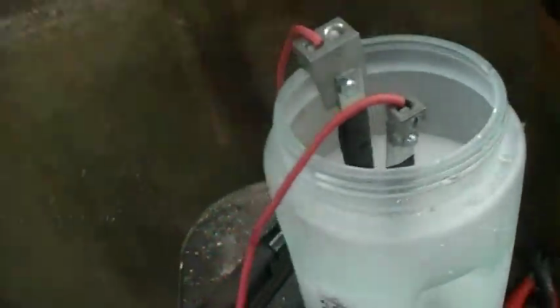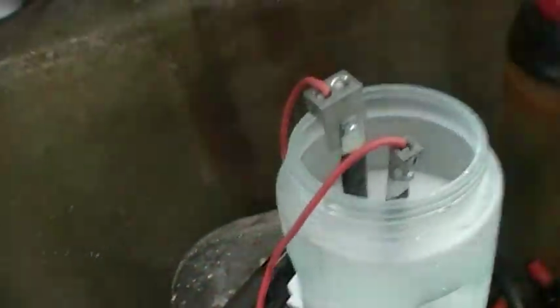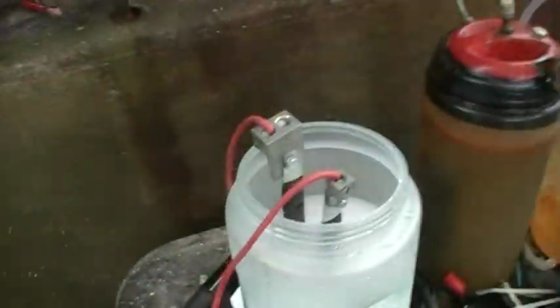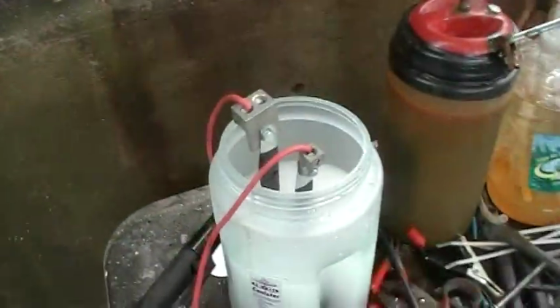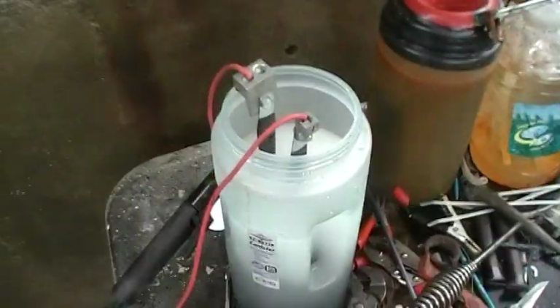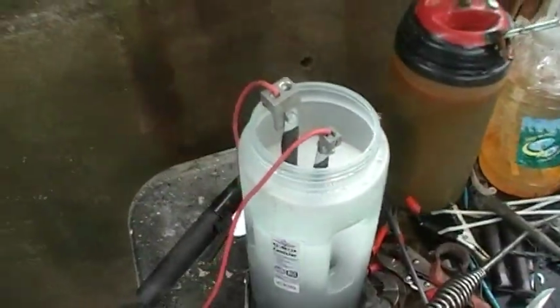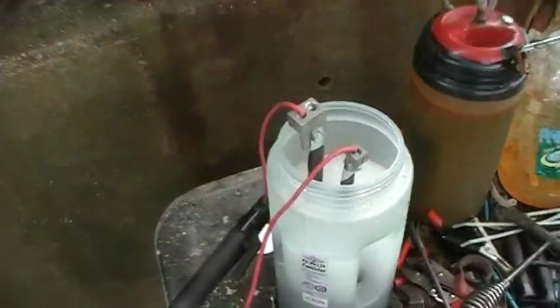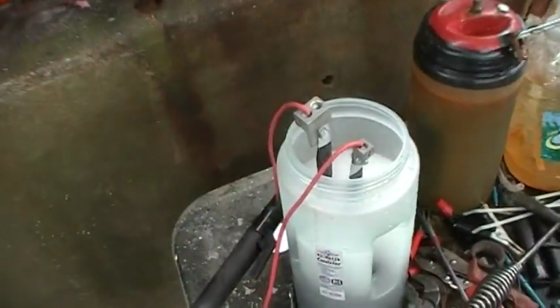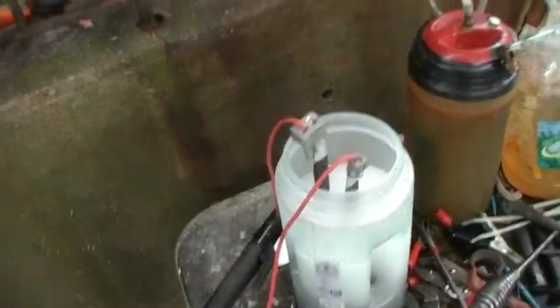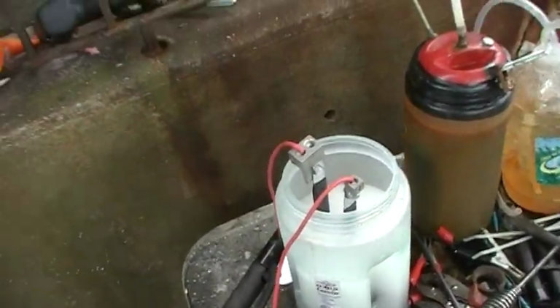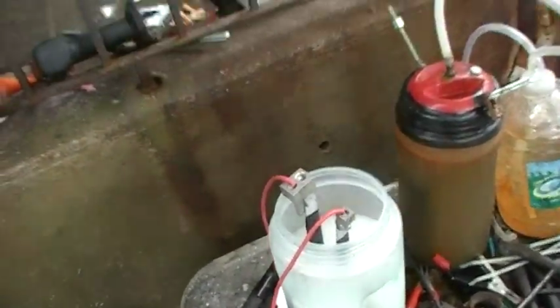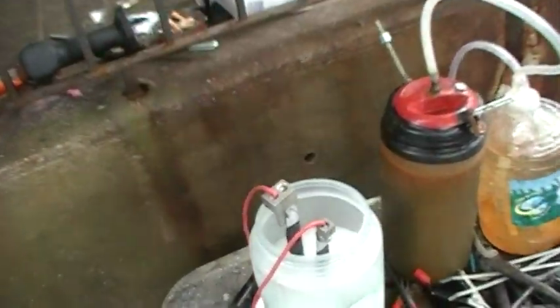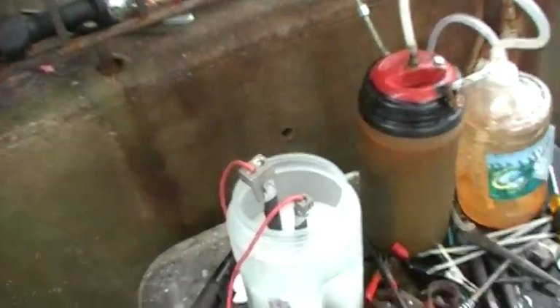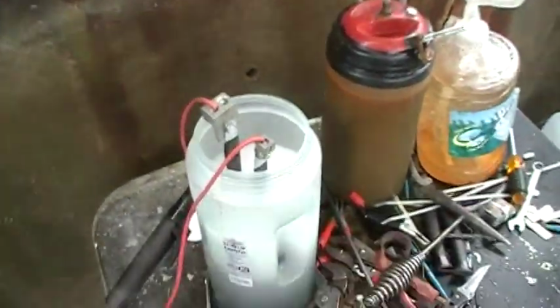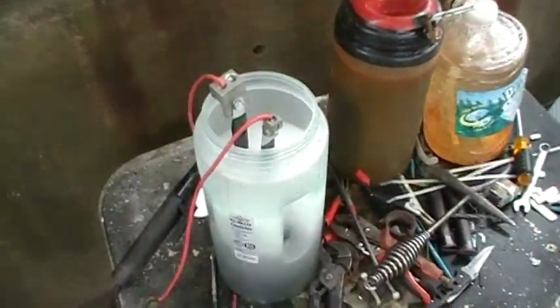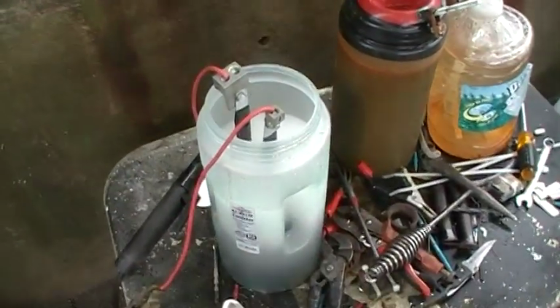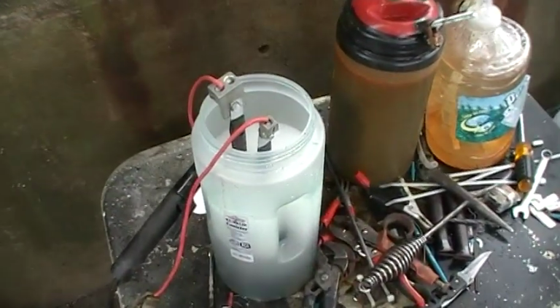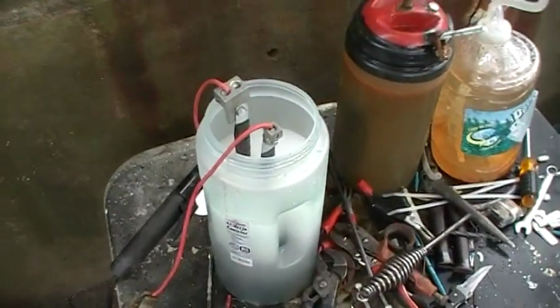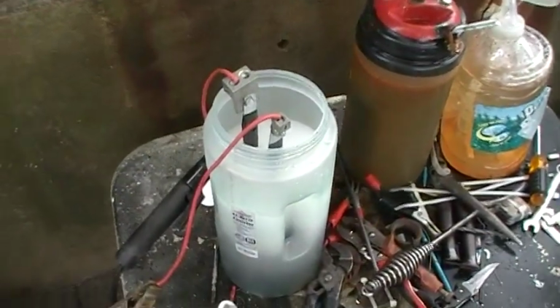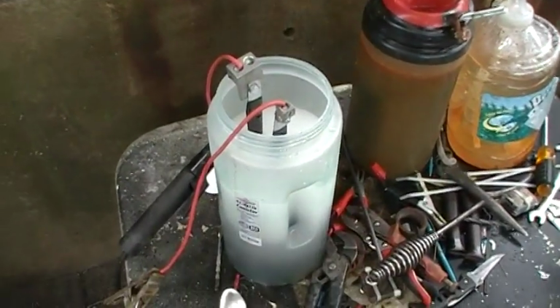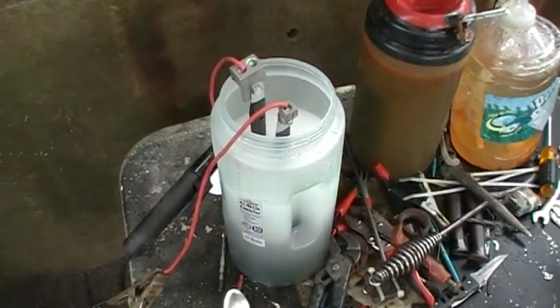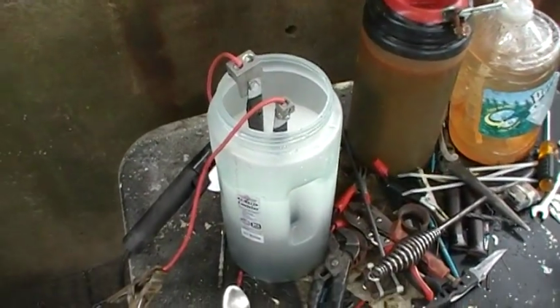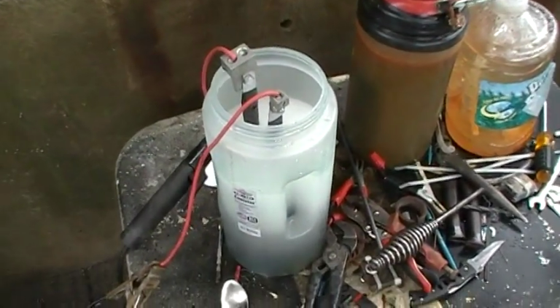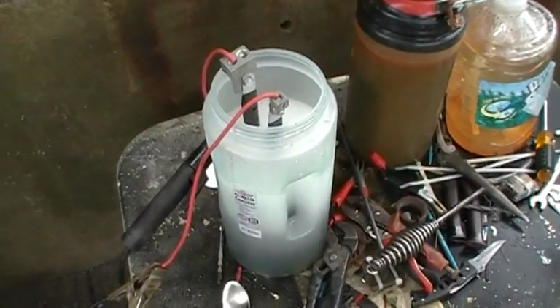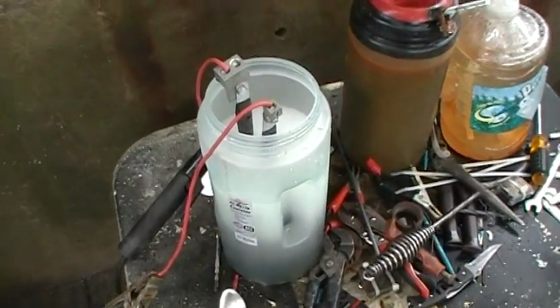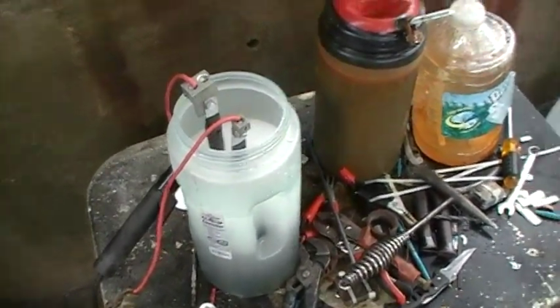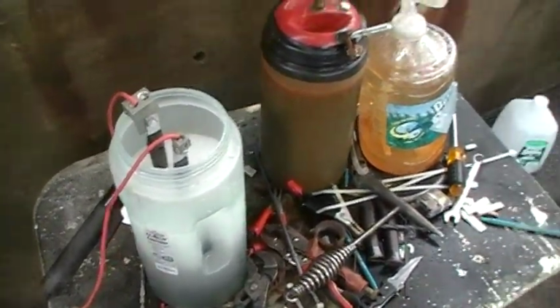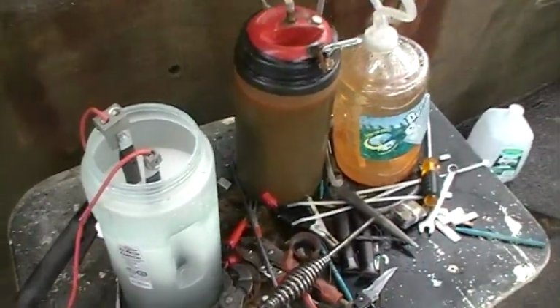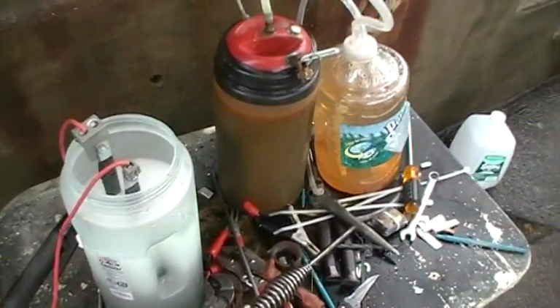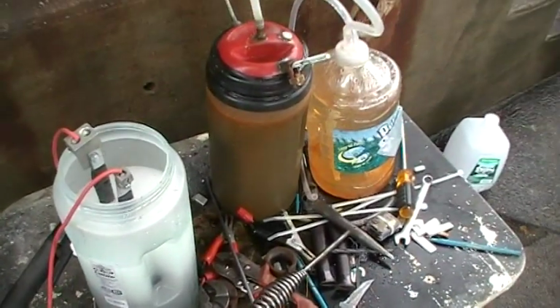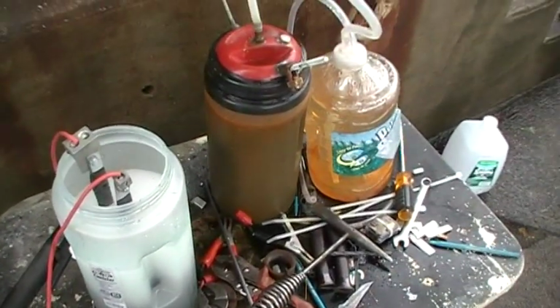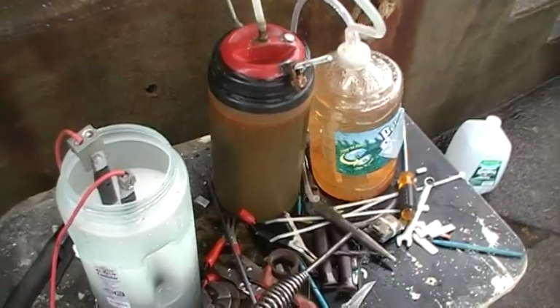Good amount of hydrogen. Nice. So I'm going to let it run and see what it does — see if I can run my torch on it, because the other setup was a nightmare.